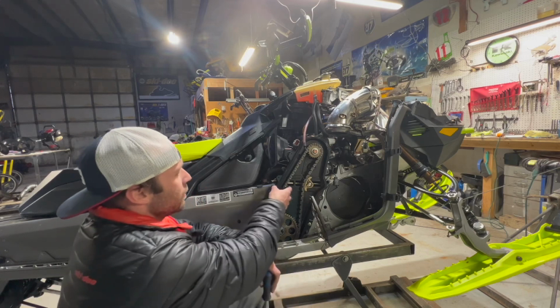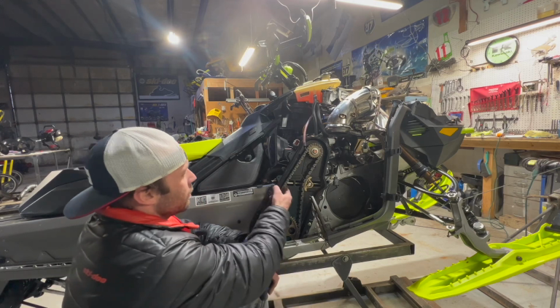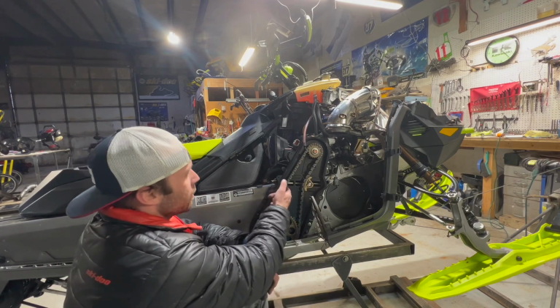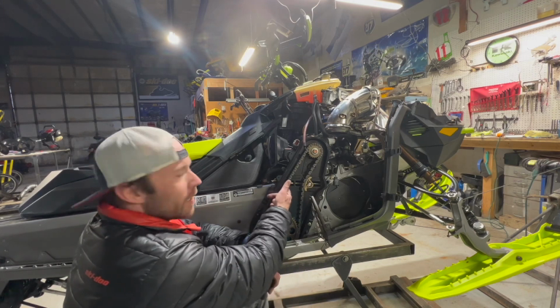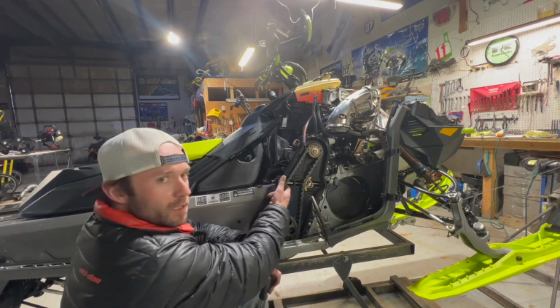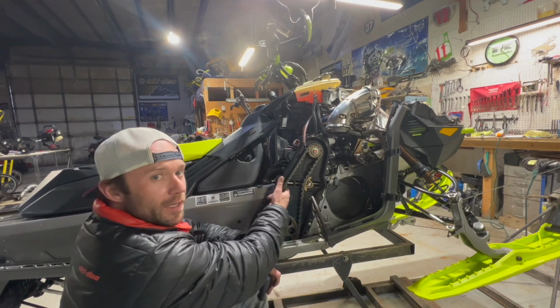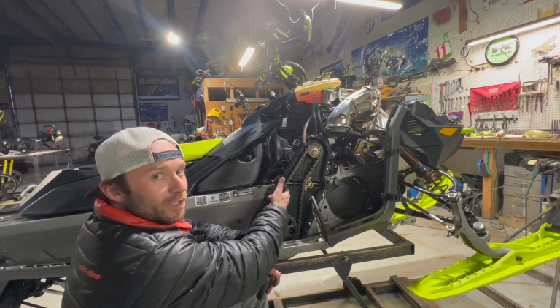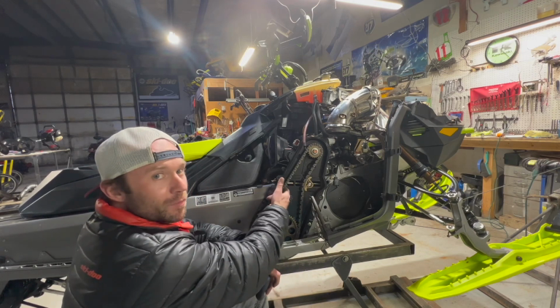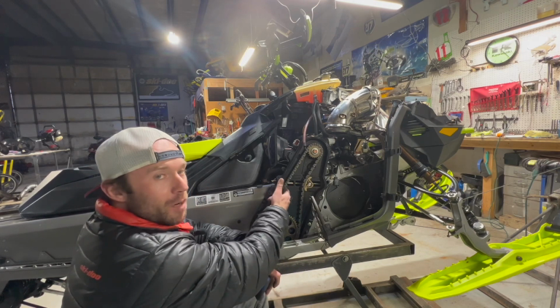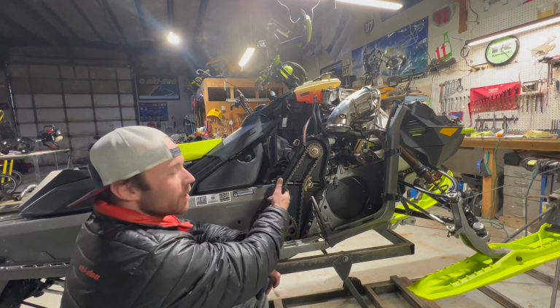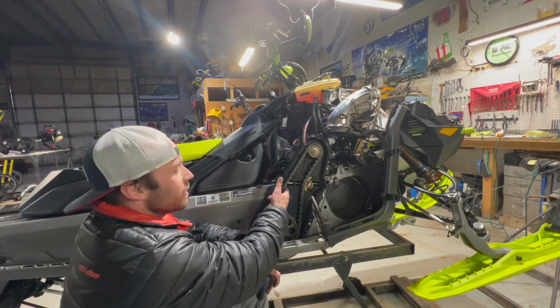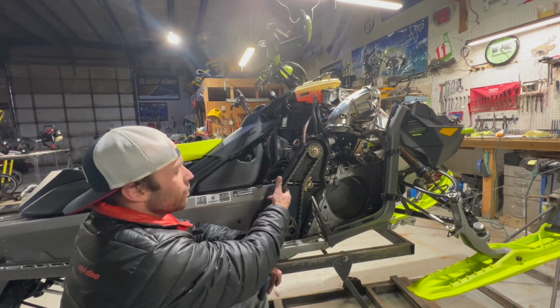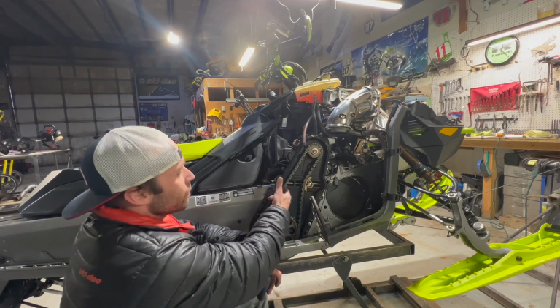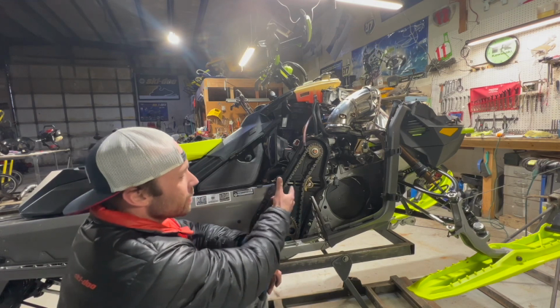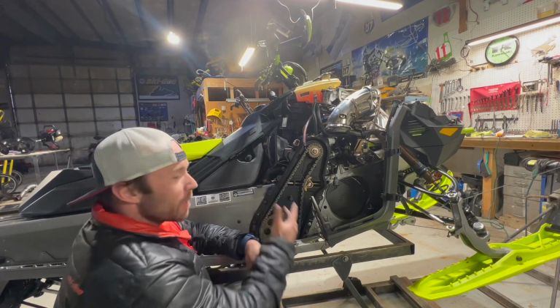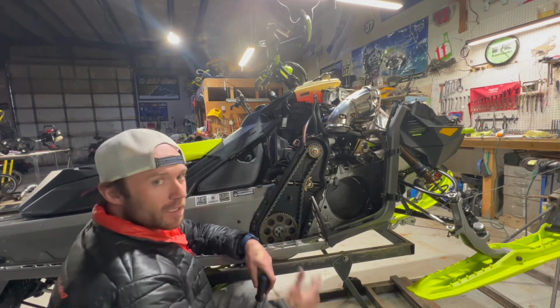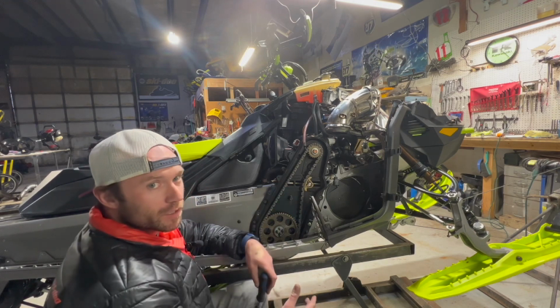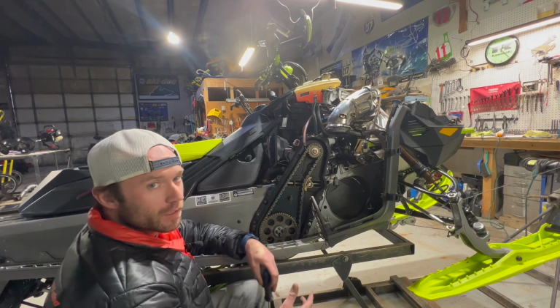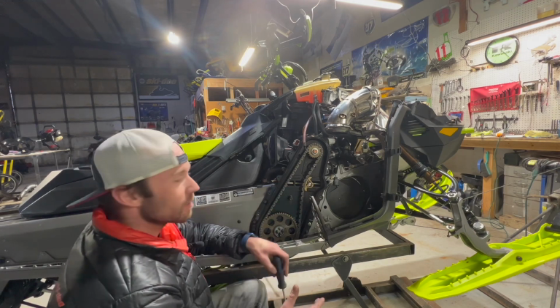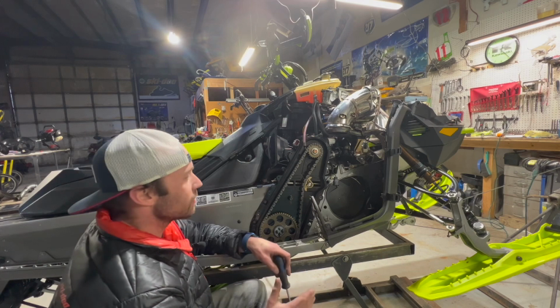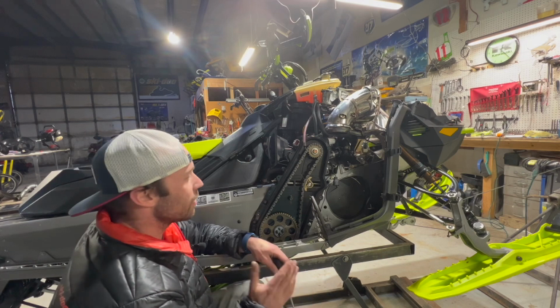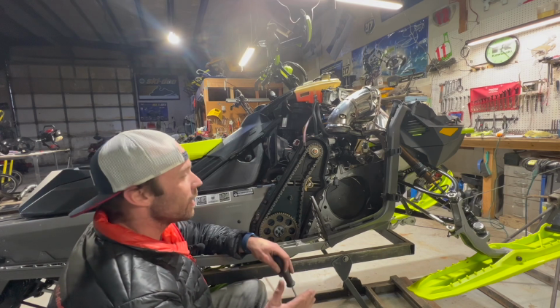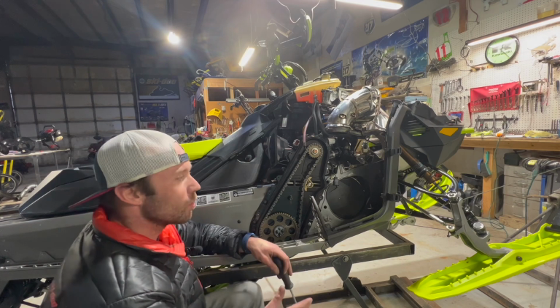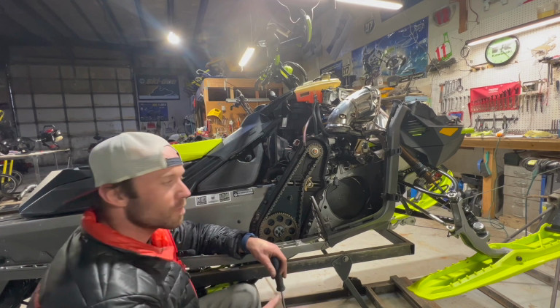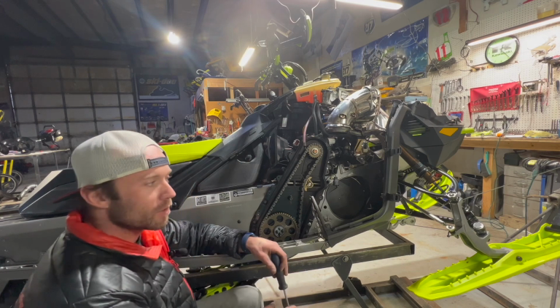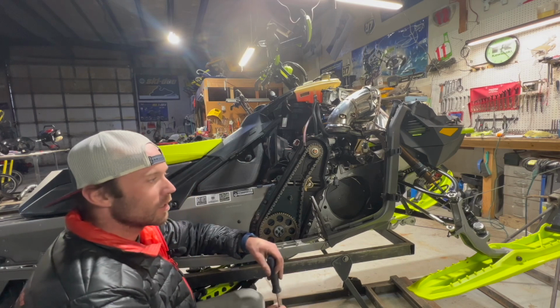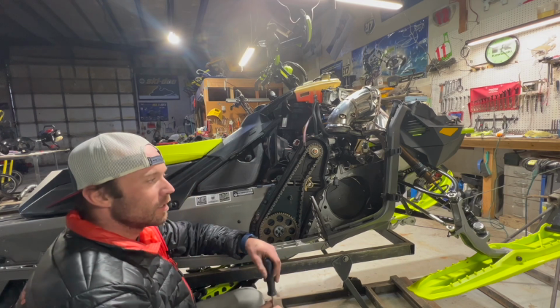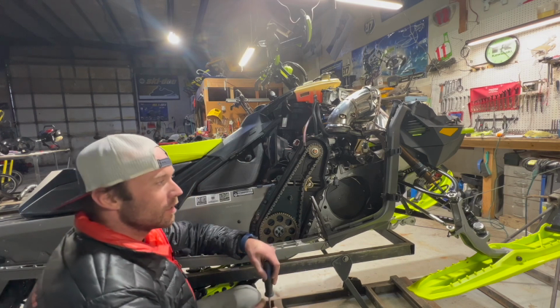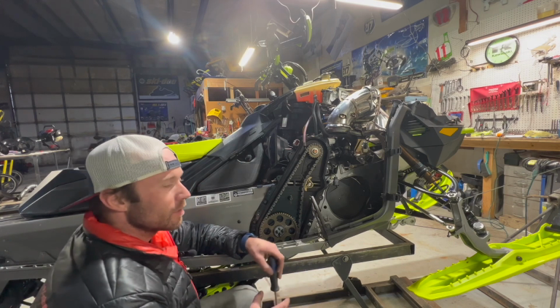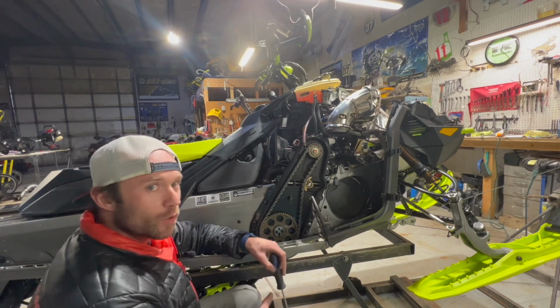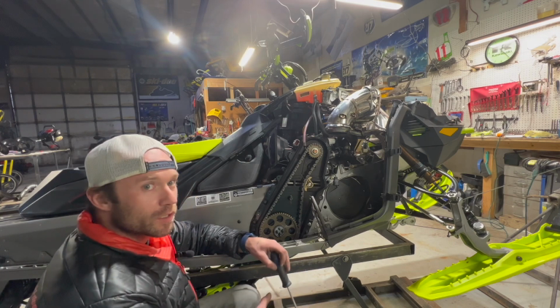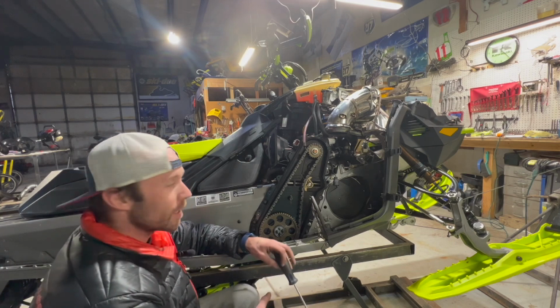This chain is tensioned properly. I really pay attention to this because it's 180 horsepower — they're going to stretch.